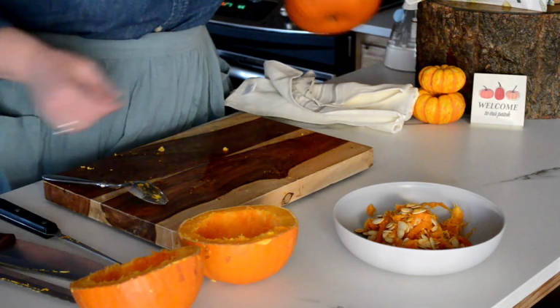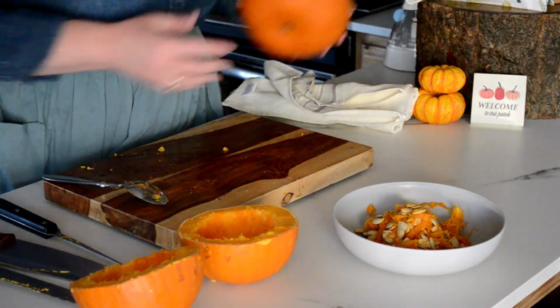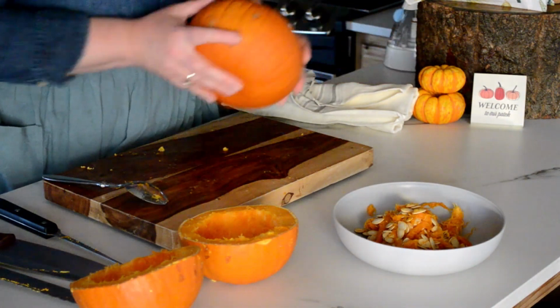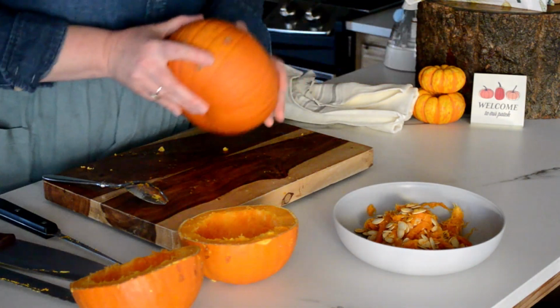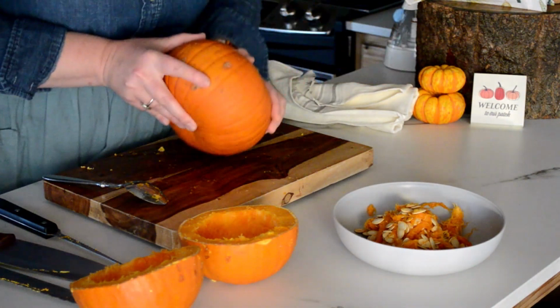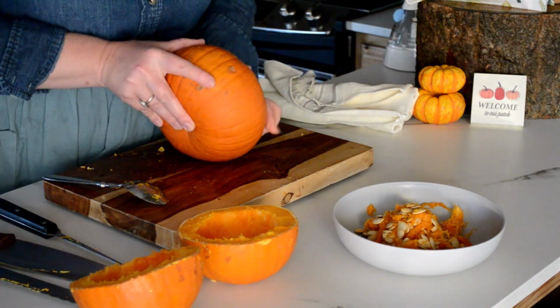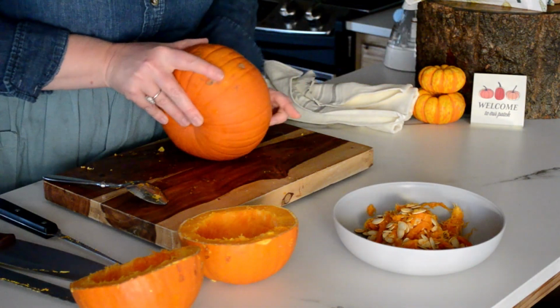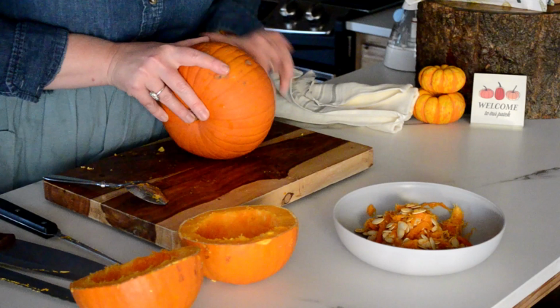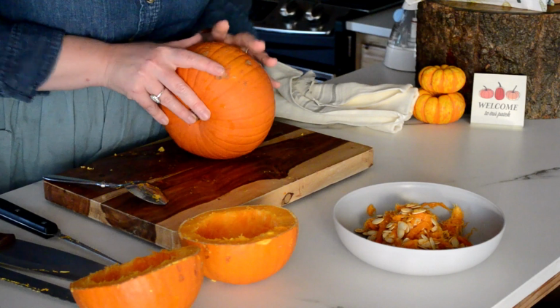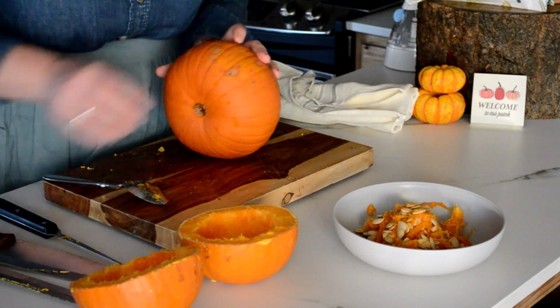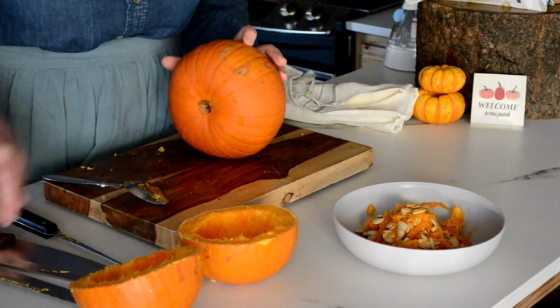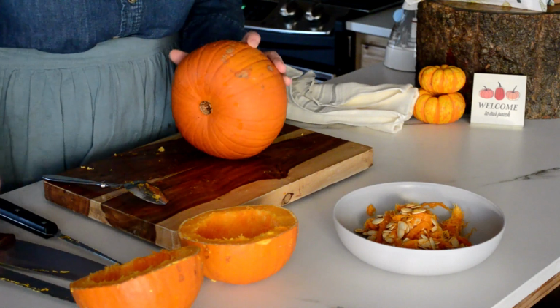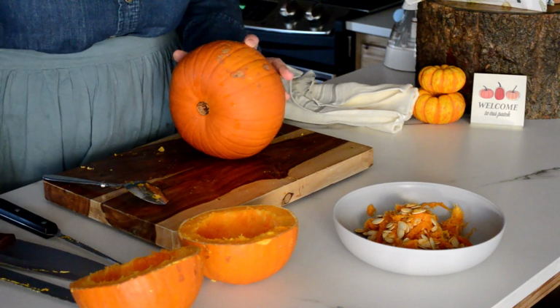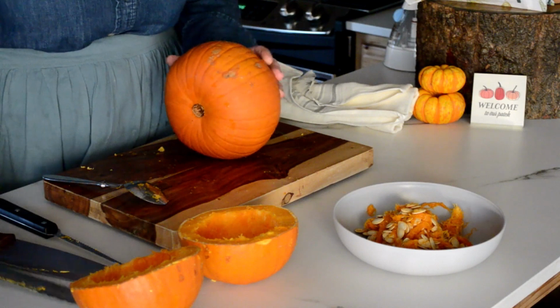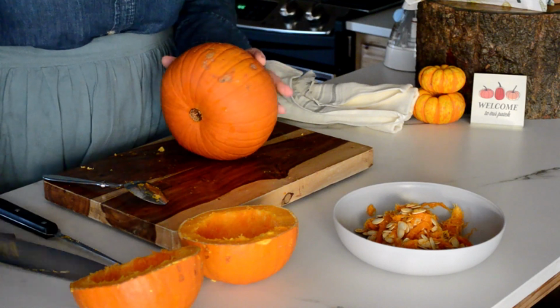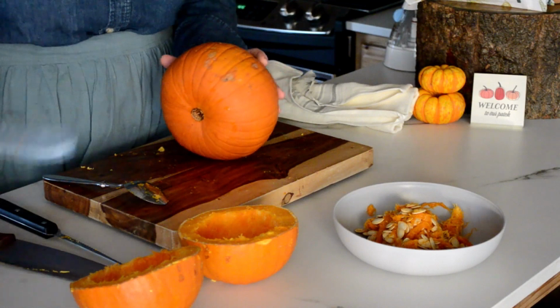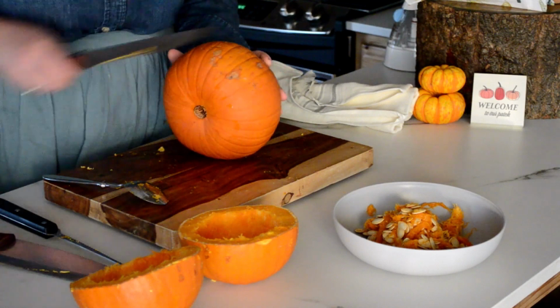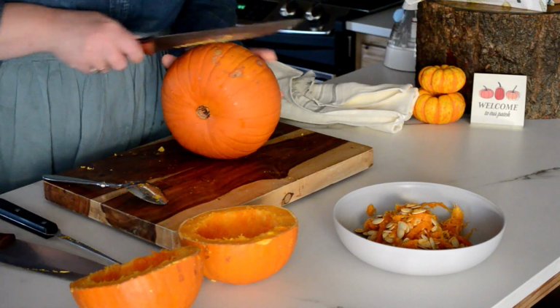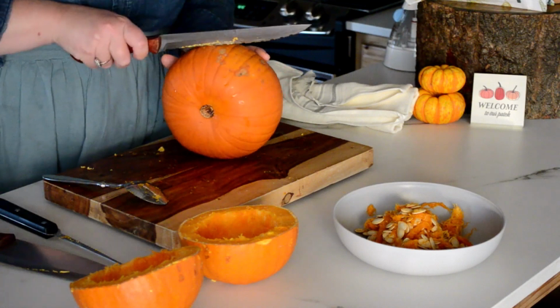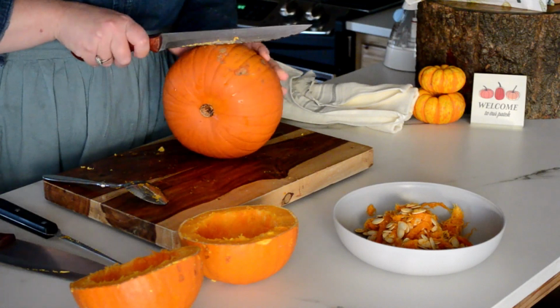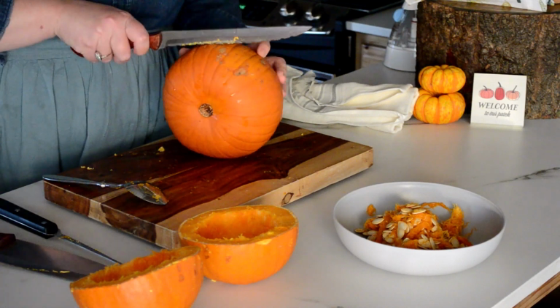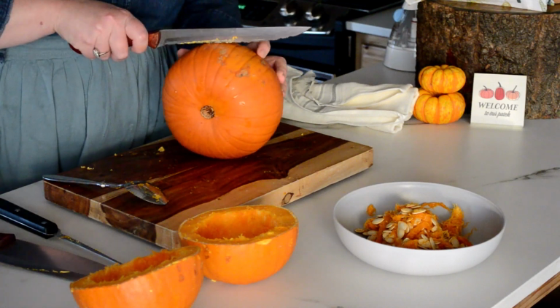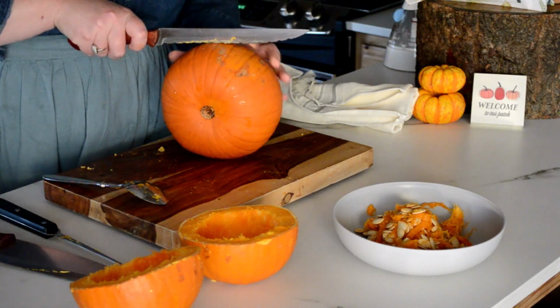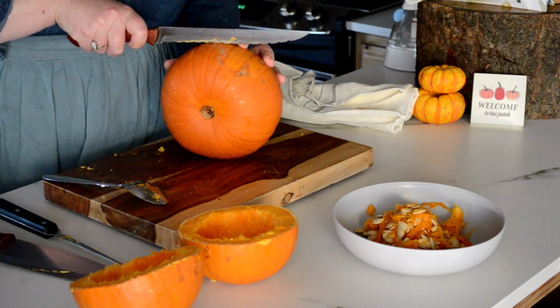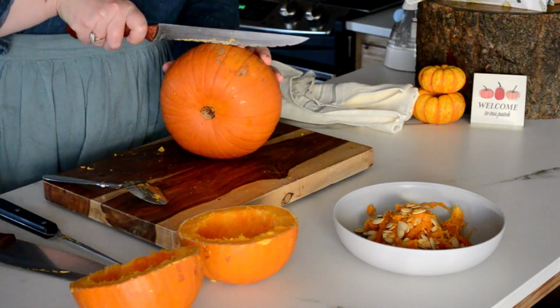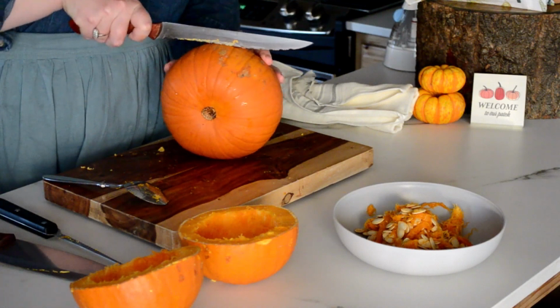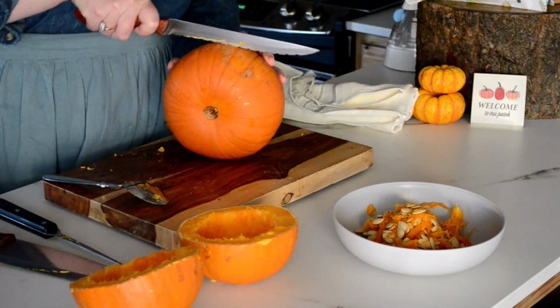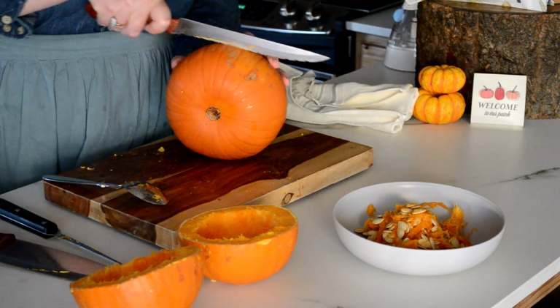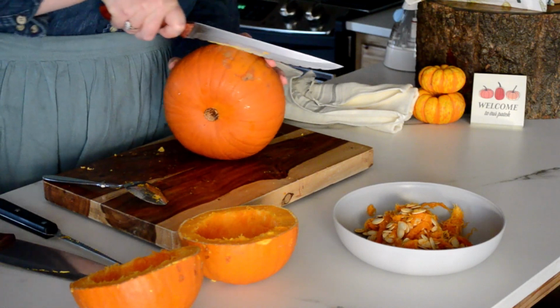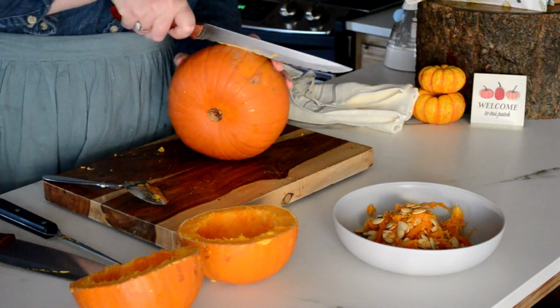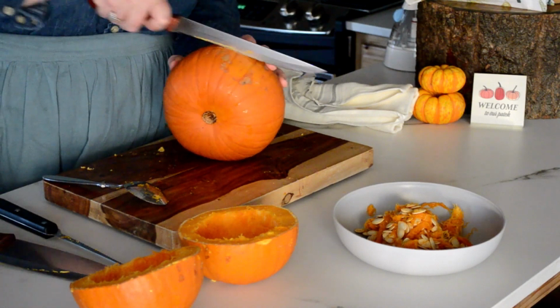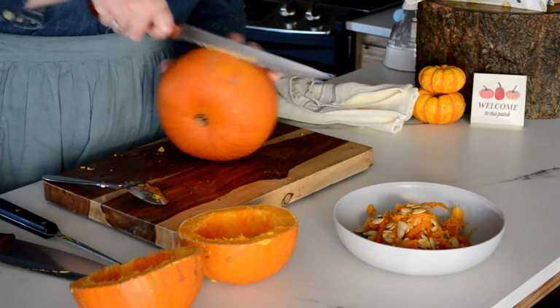We'll go ahead and try our second one. Hopefully it'll be a little bit easier to cut into than the first one.